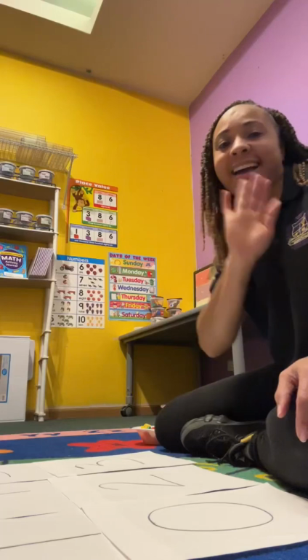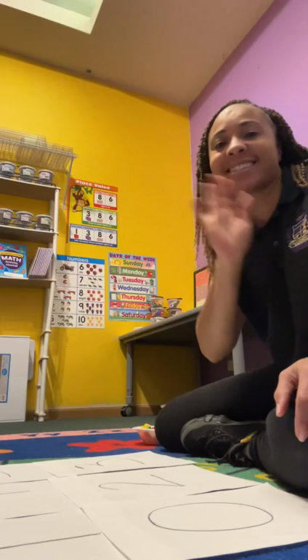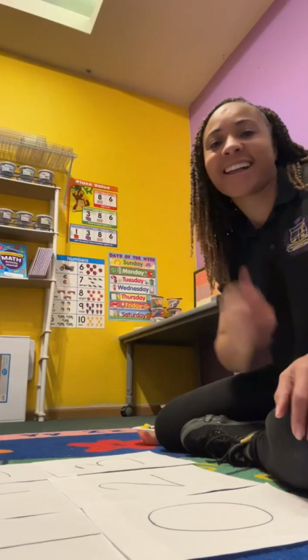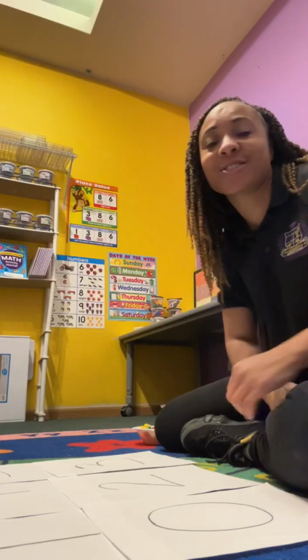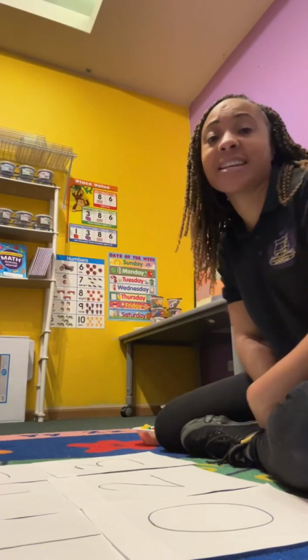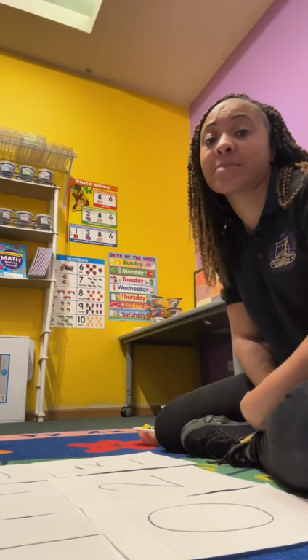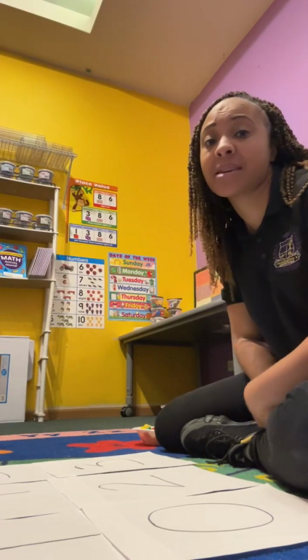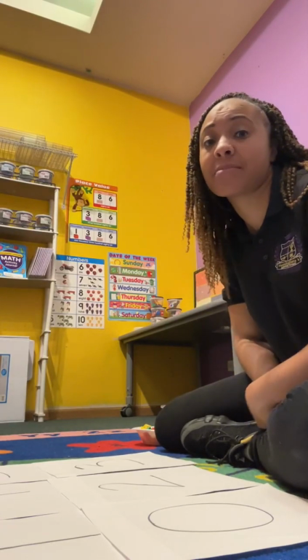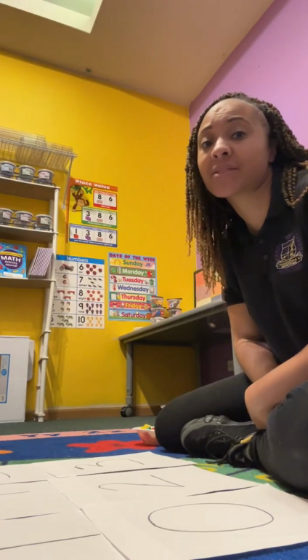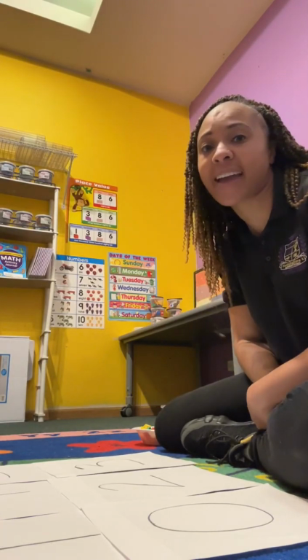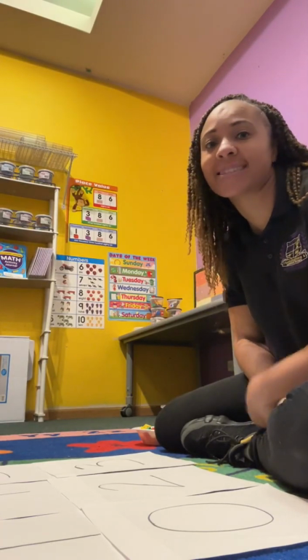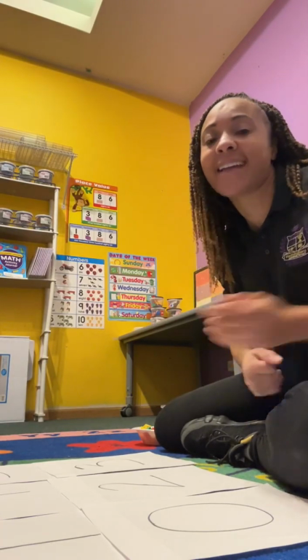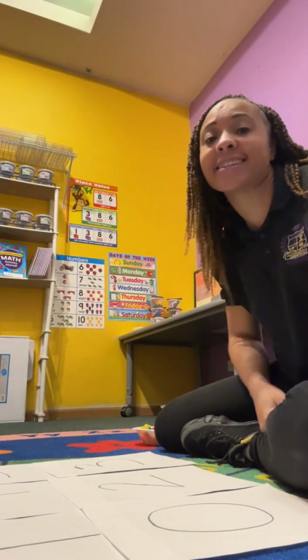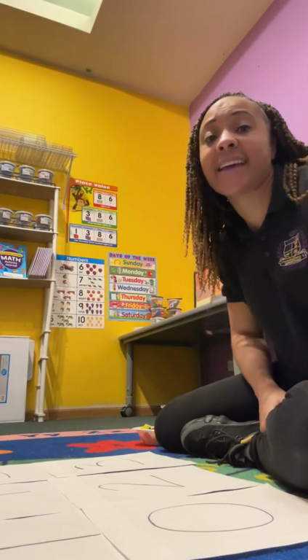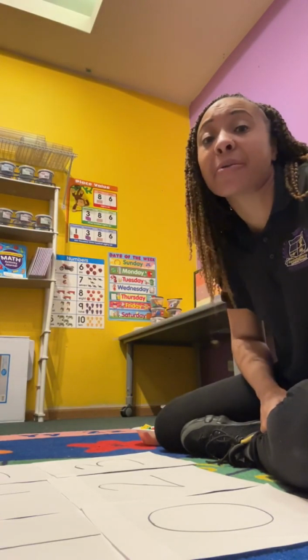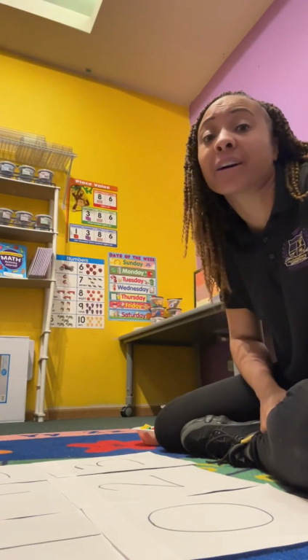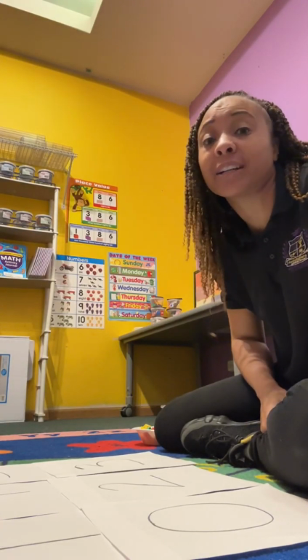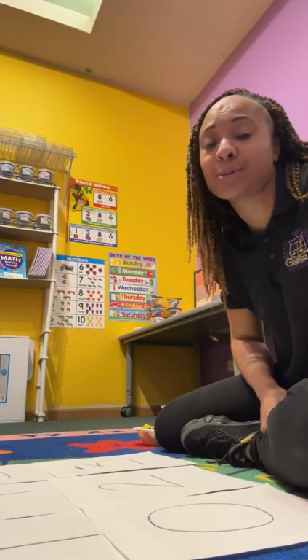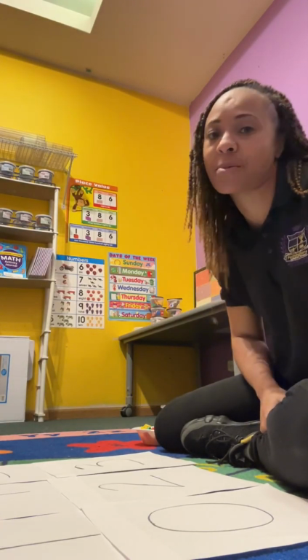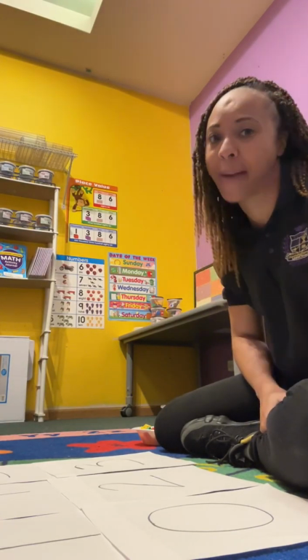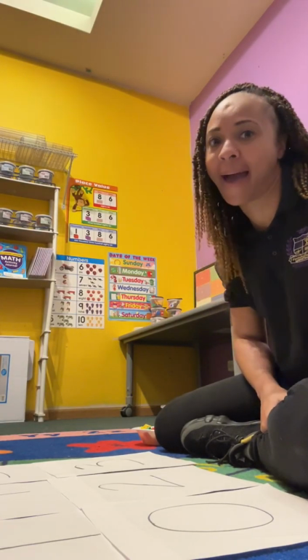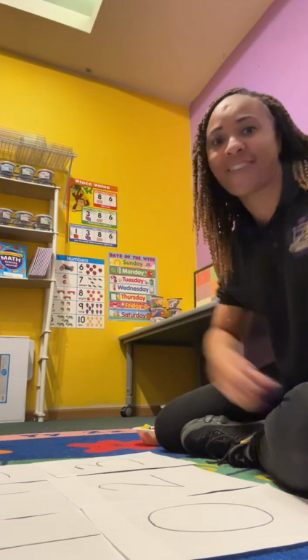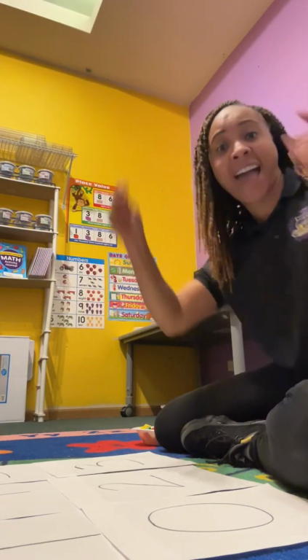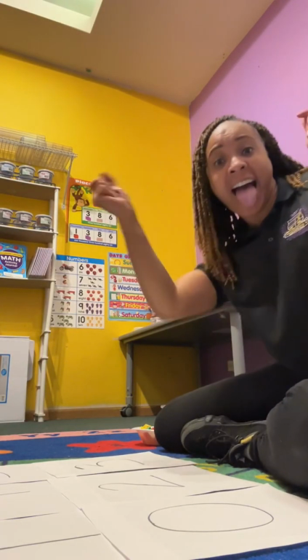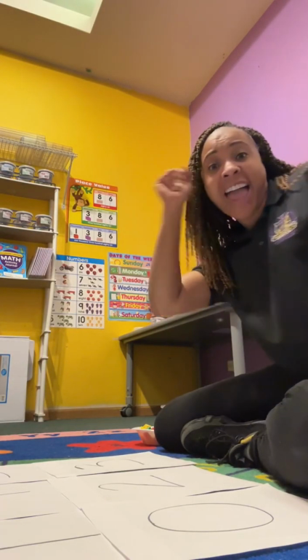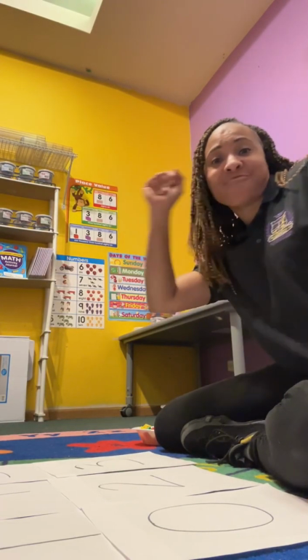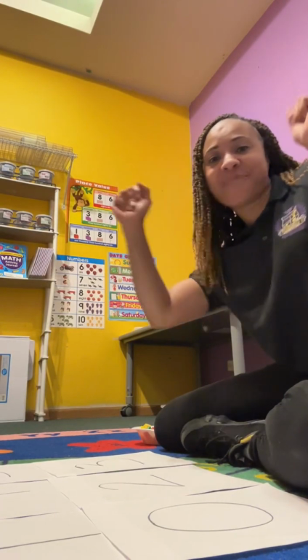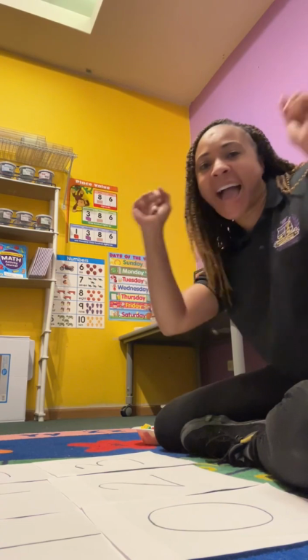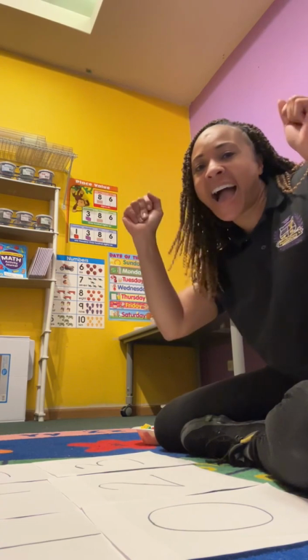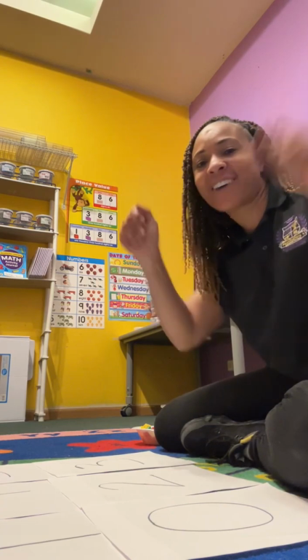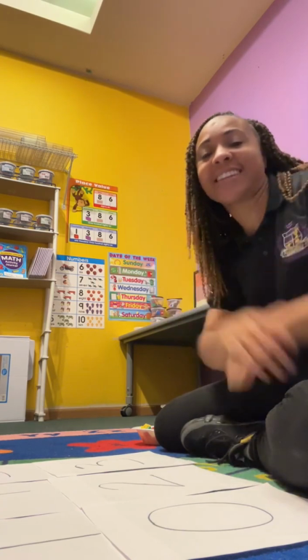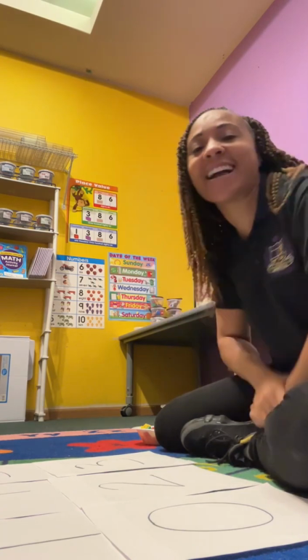Hi scholars, it's me, Ms. Vance, and today we're going to do some math. Math, yes!